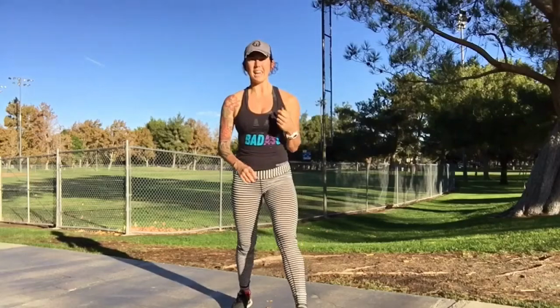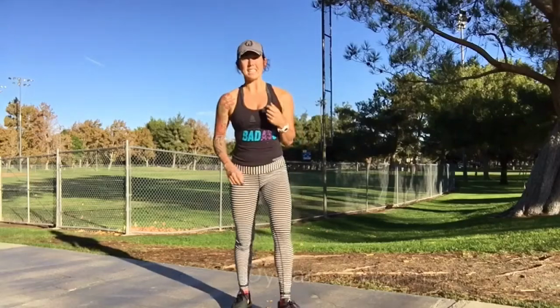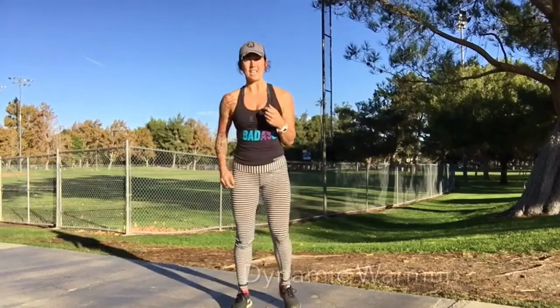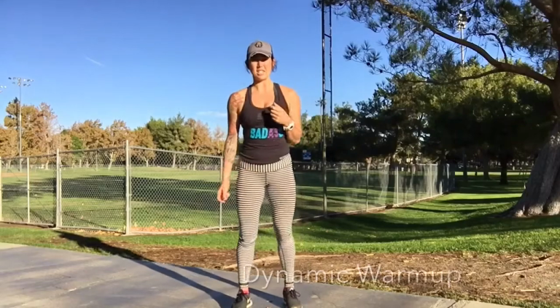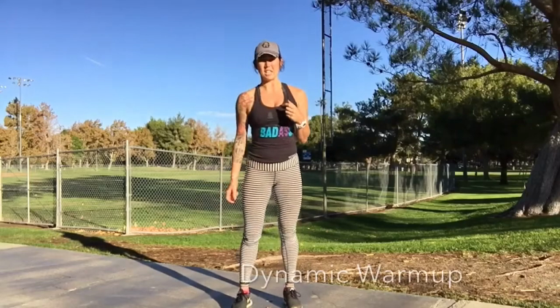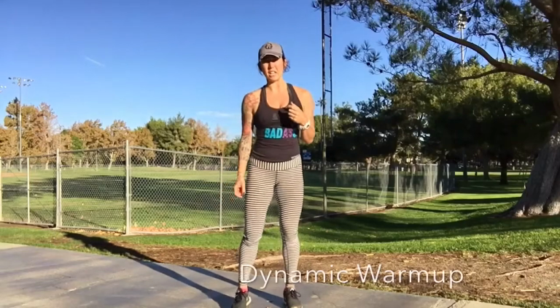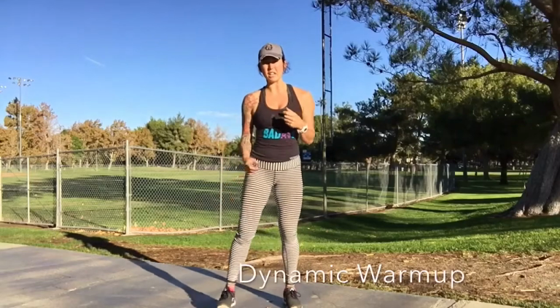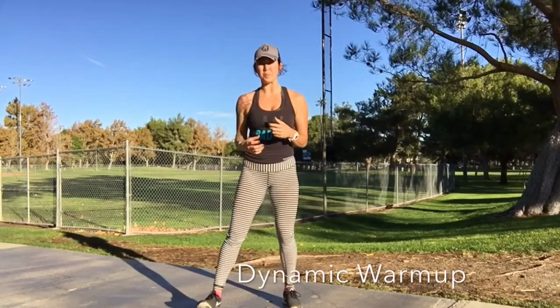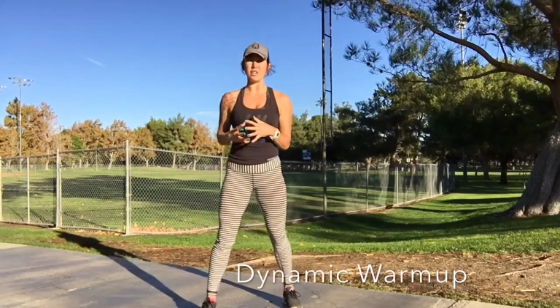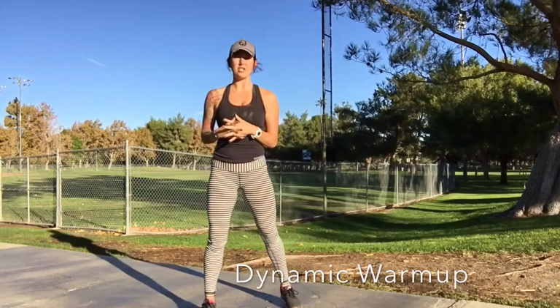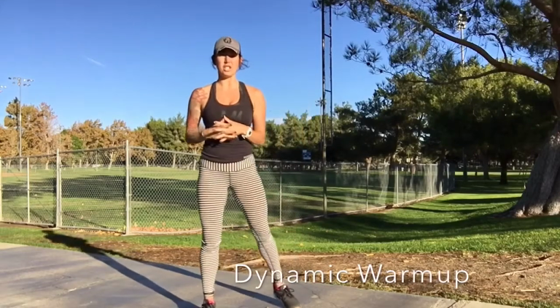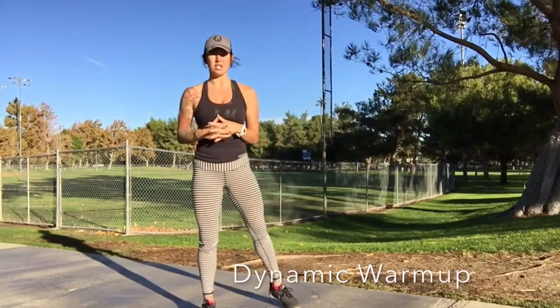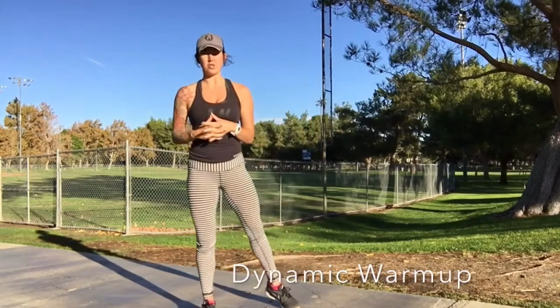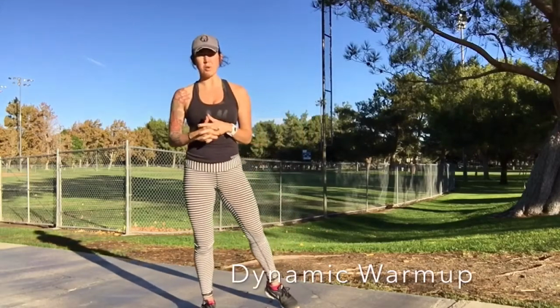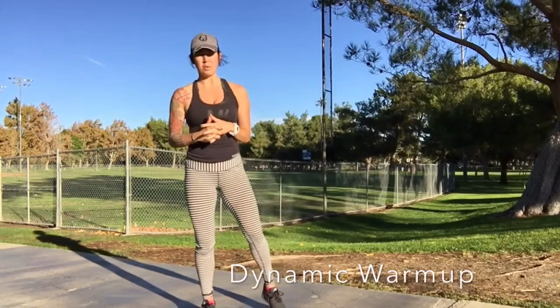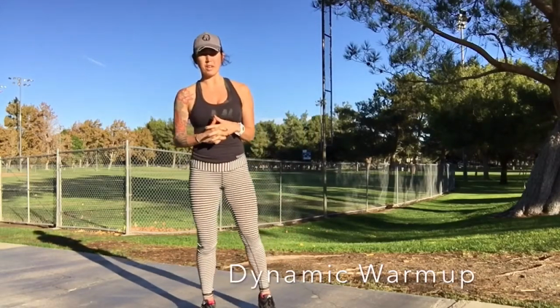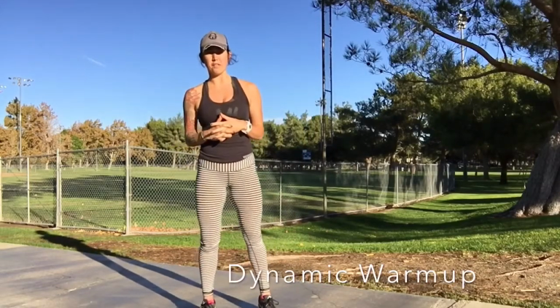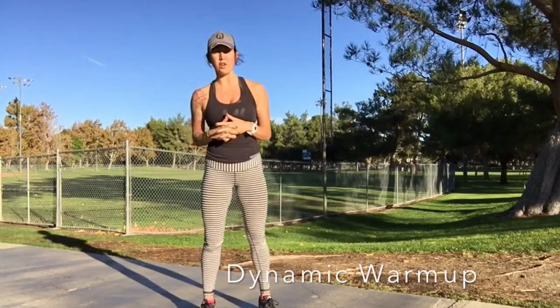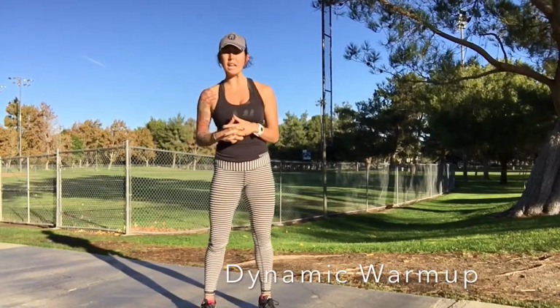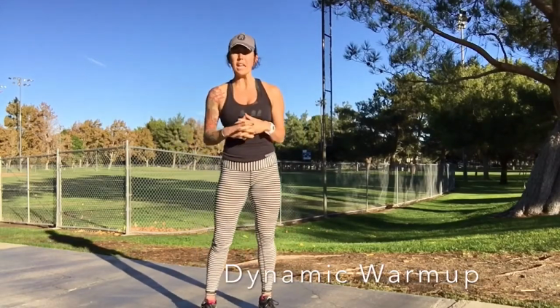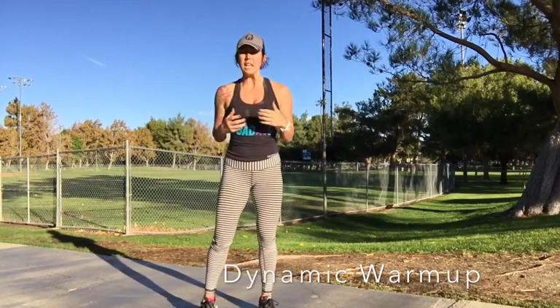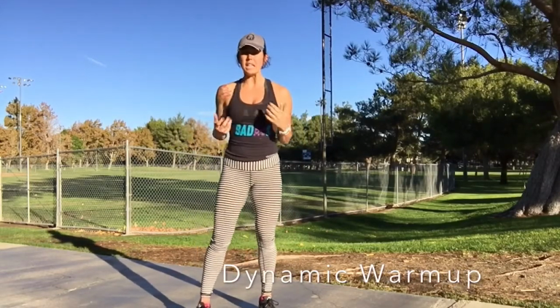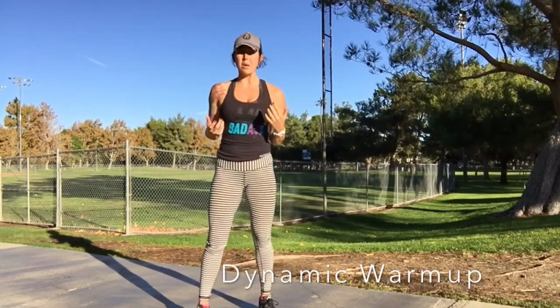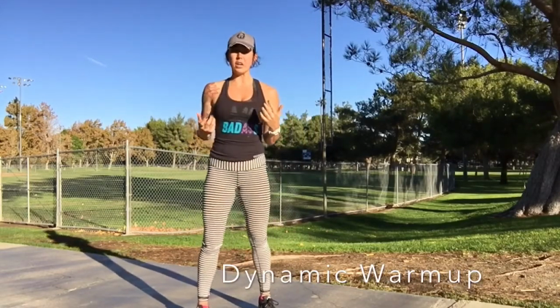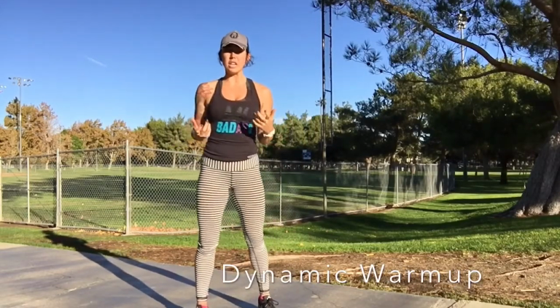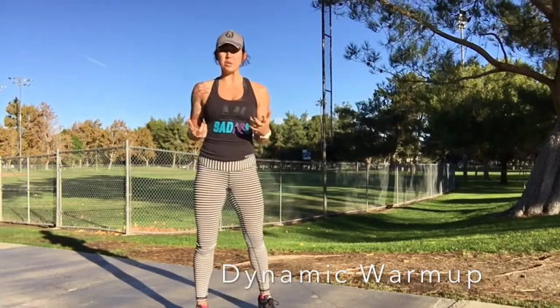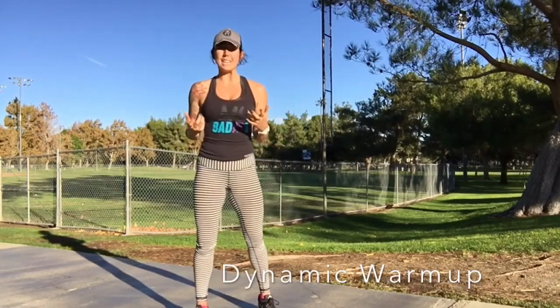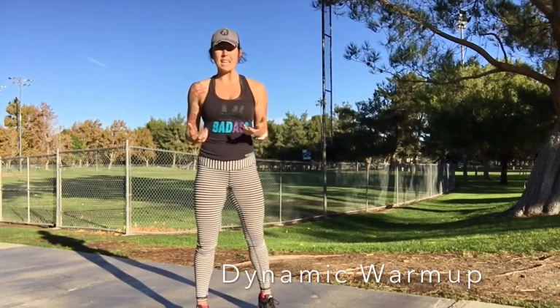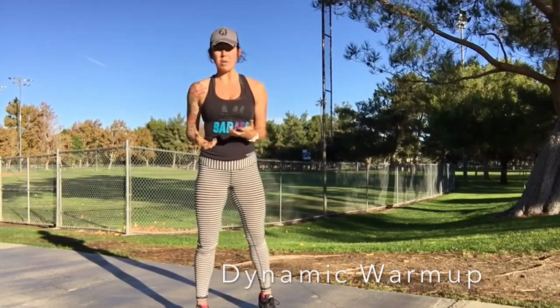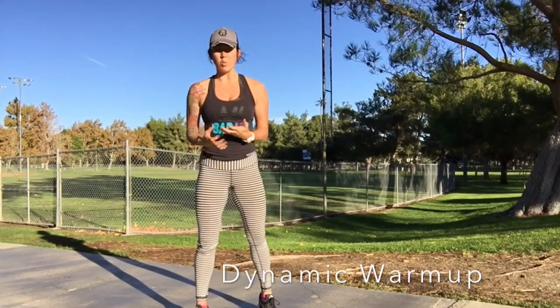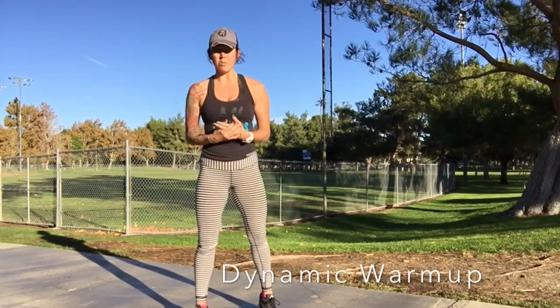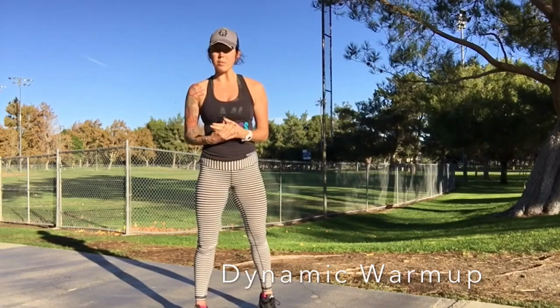Hey guys, Ashley Seeger here, Spartan SGX coach from Palmdale, California. Today we're going to do a dynamic warm-up.